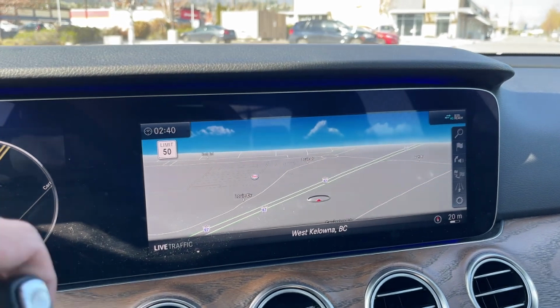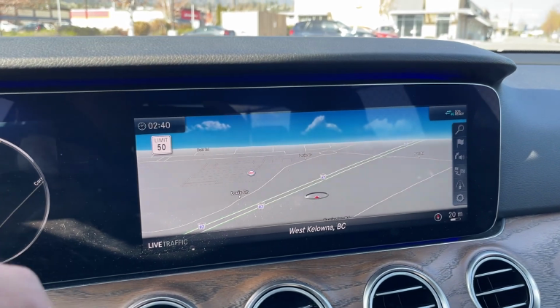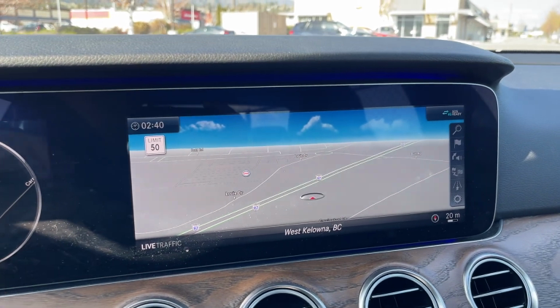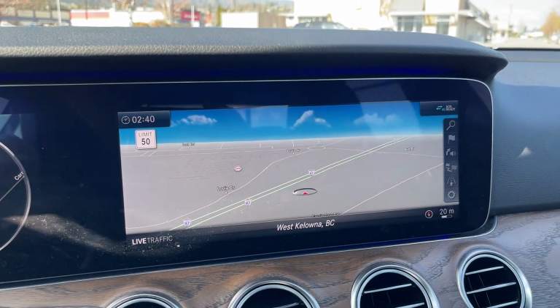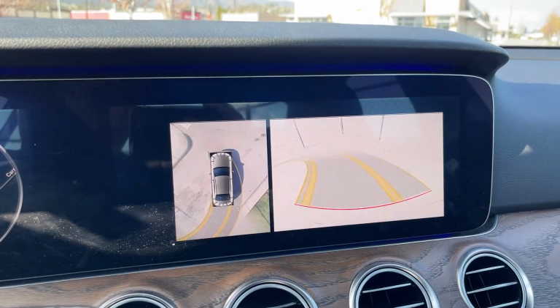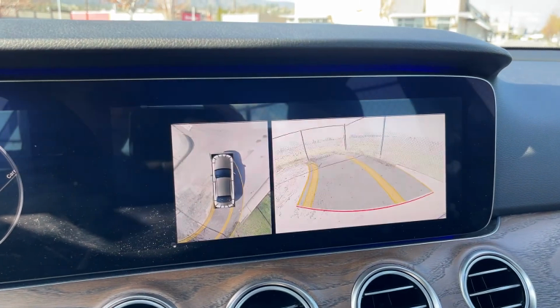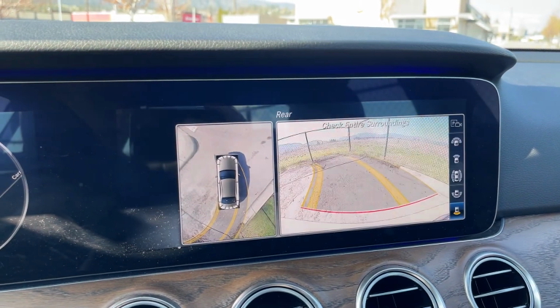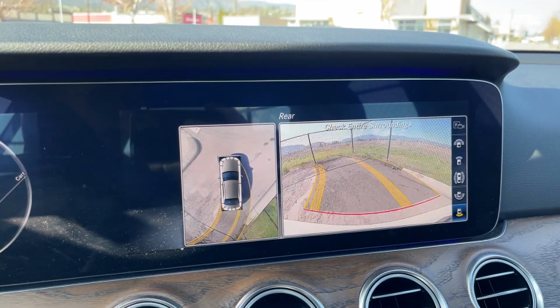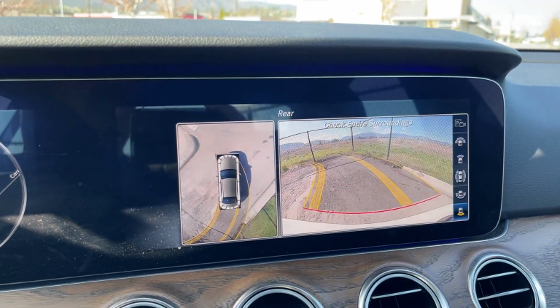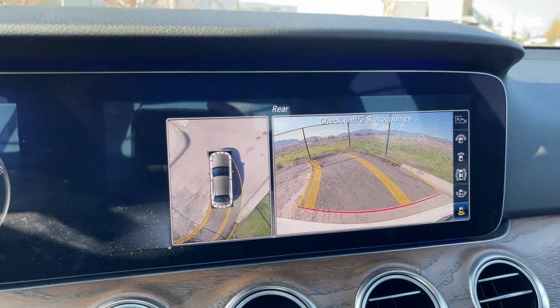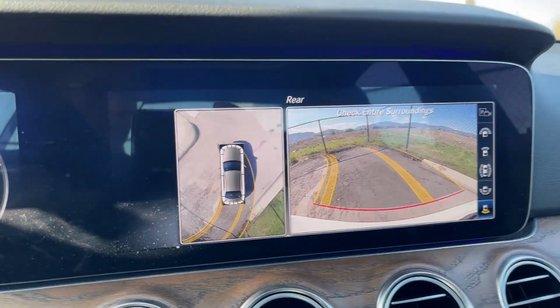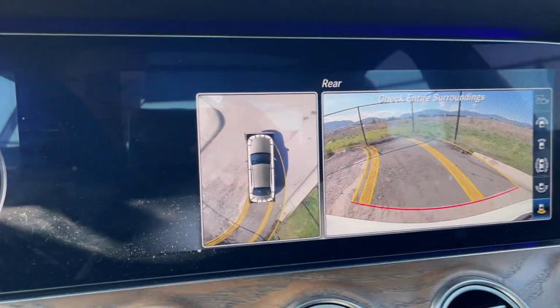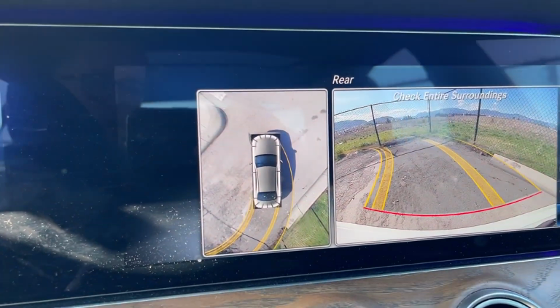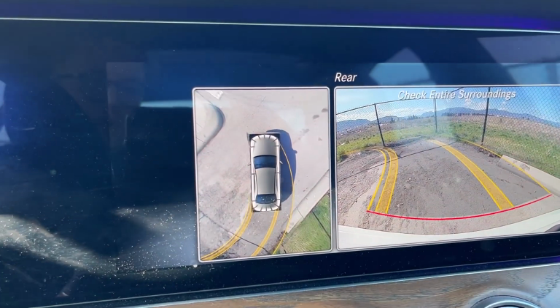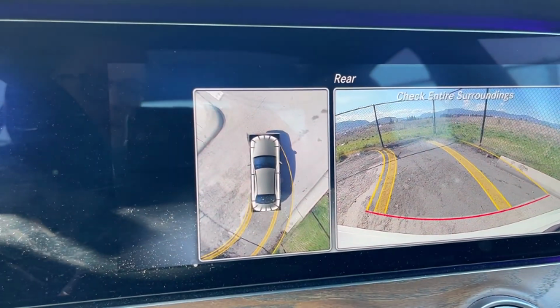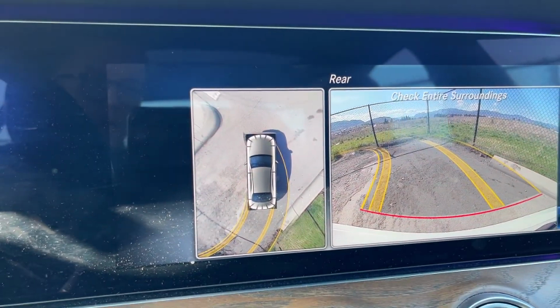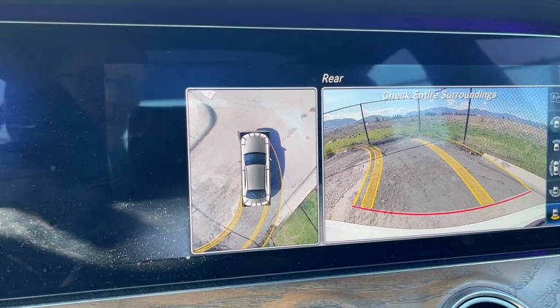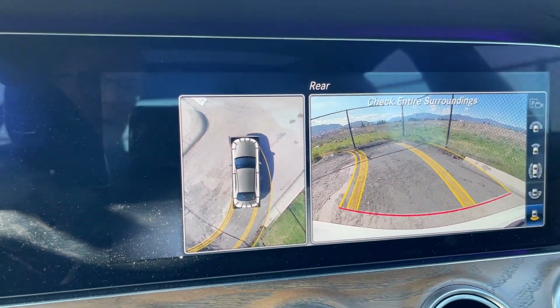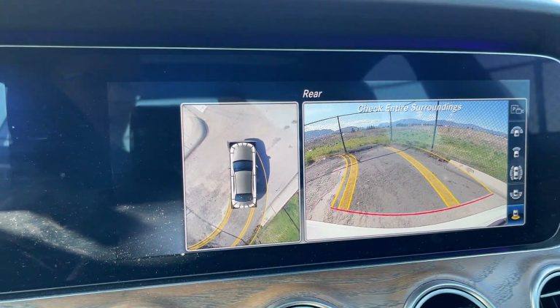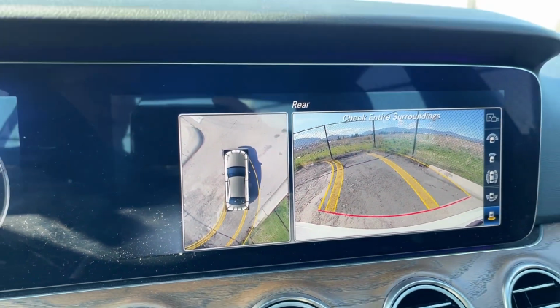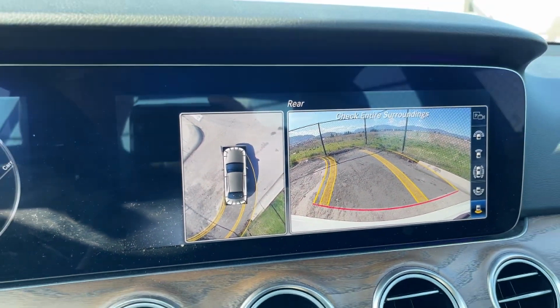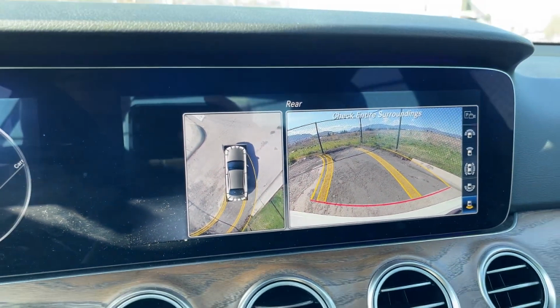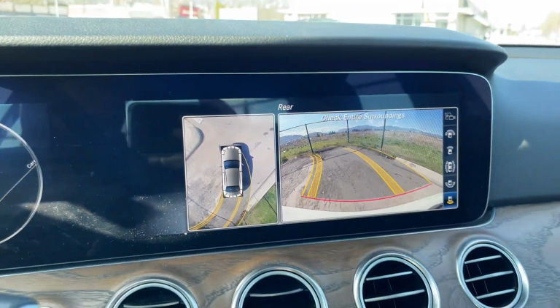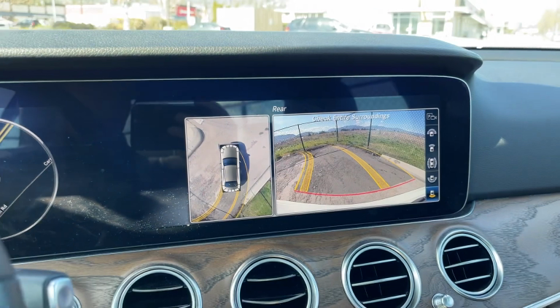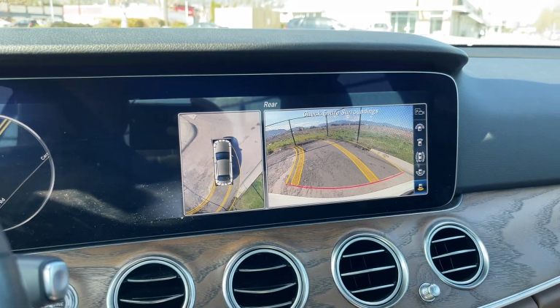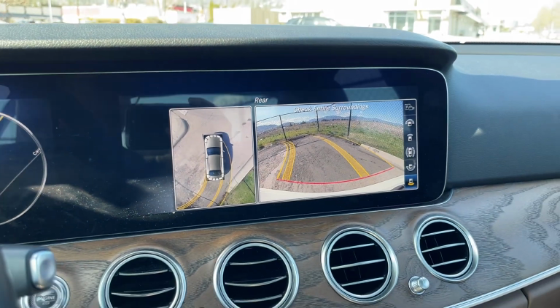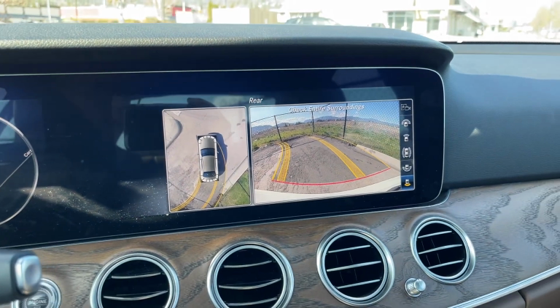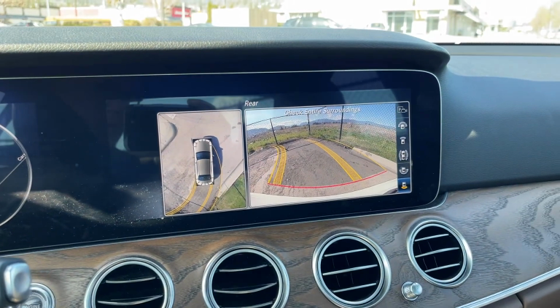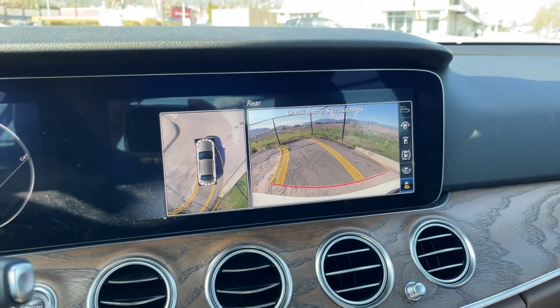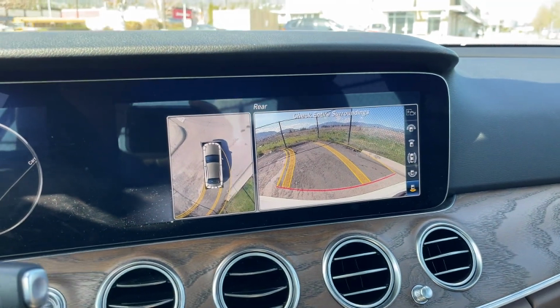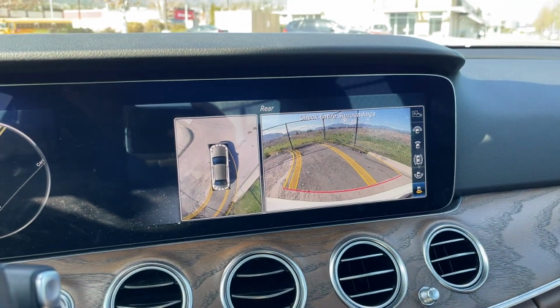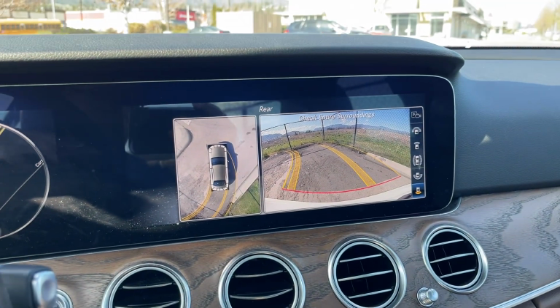There's the backup camera and the 360 surround view, and we do have the park assistant as well.